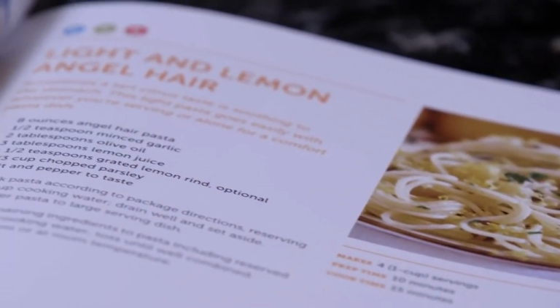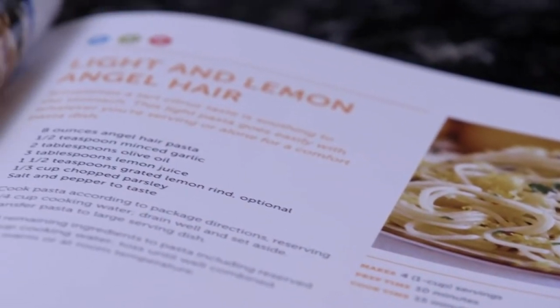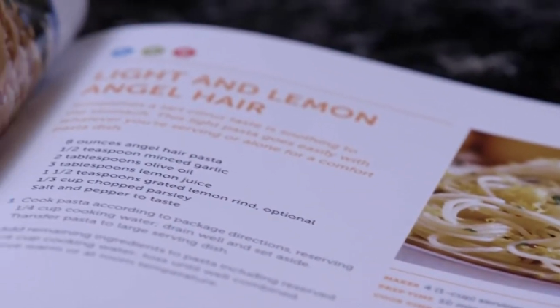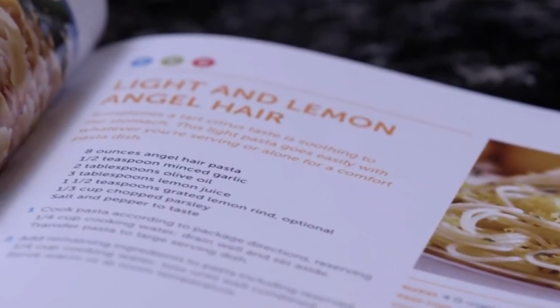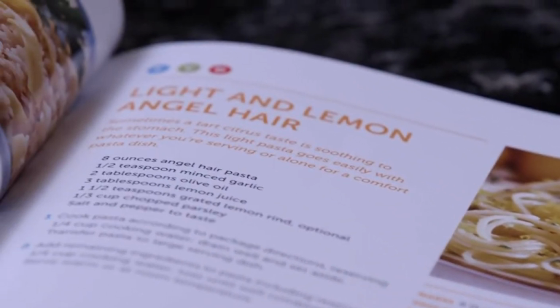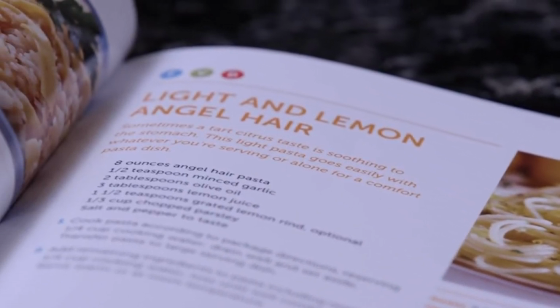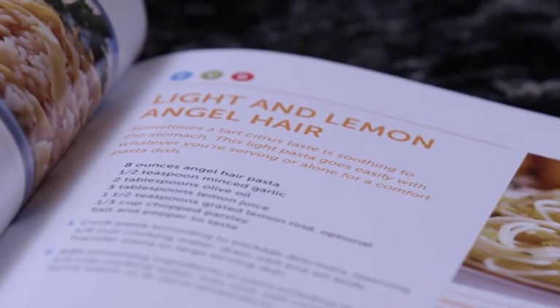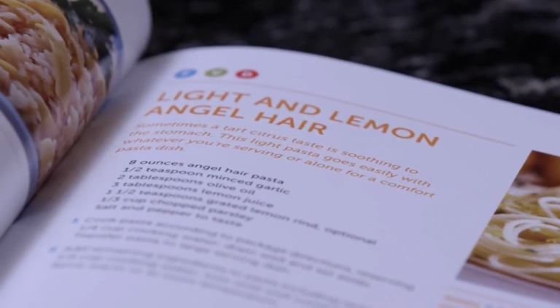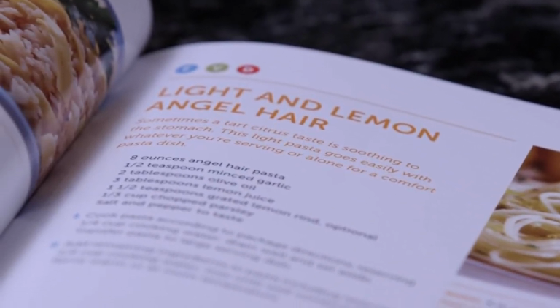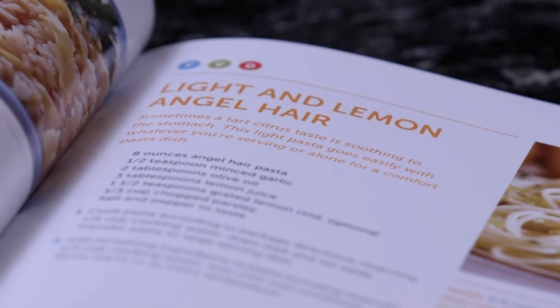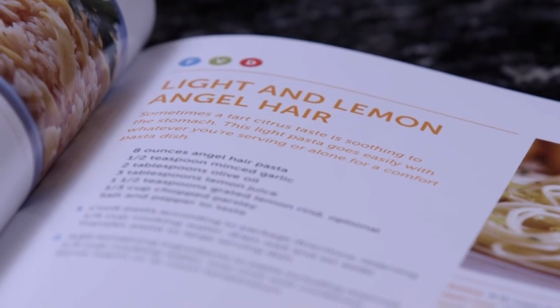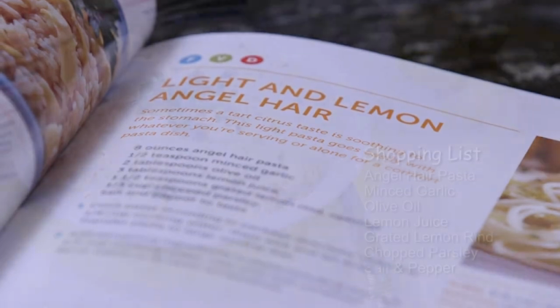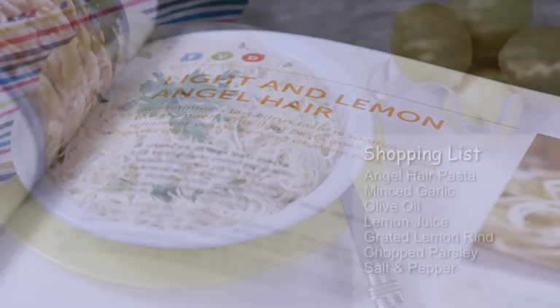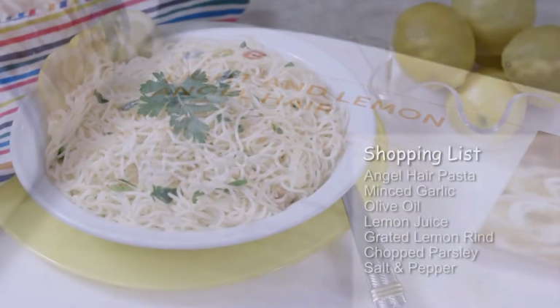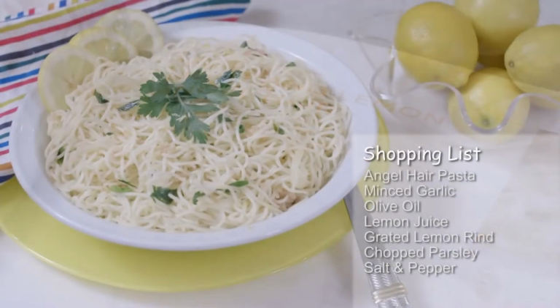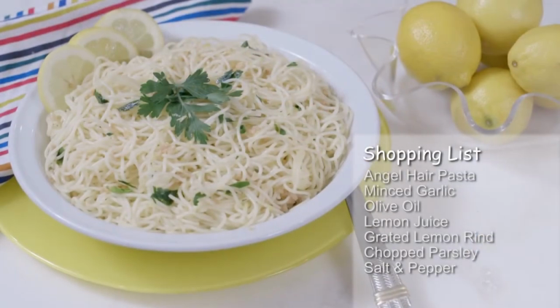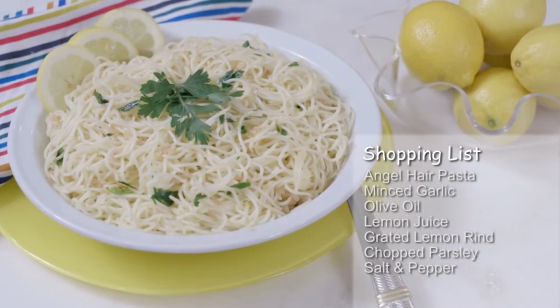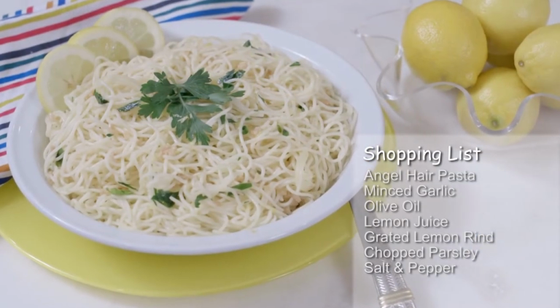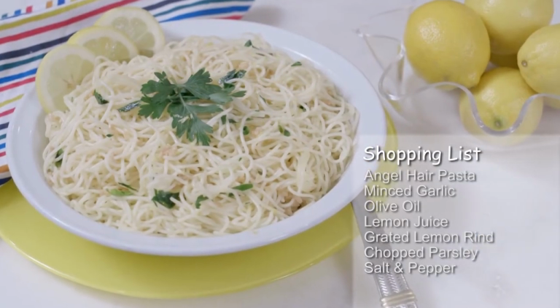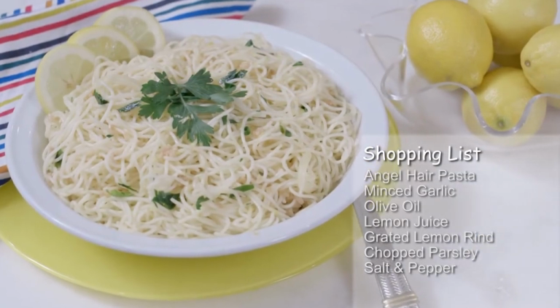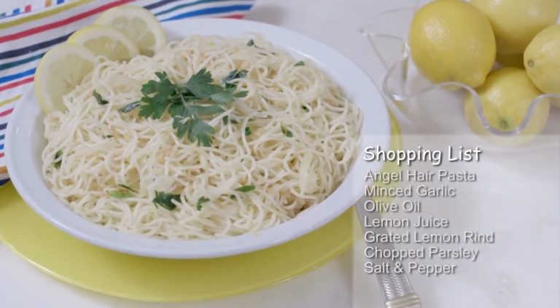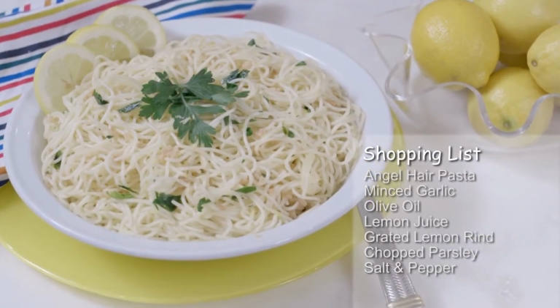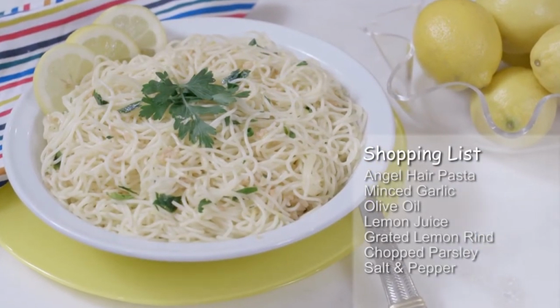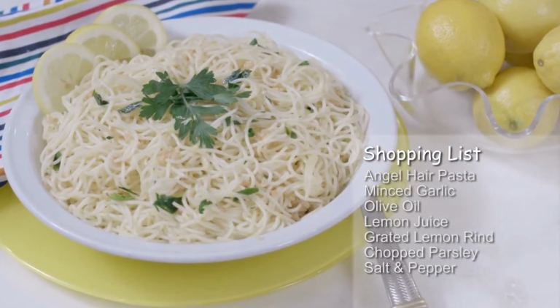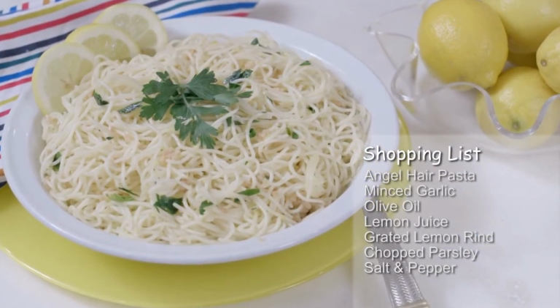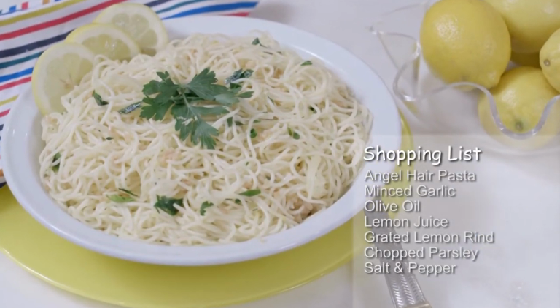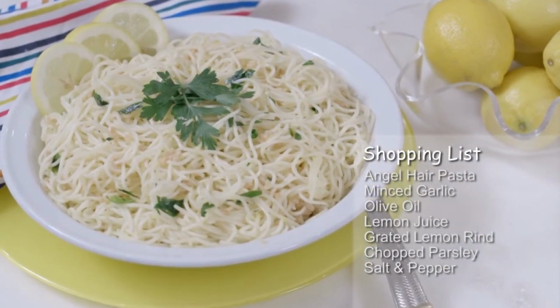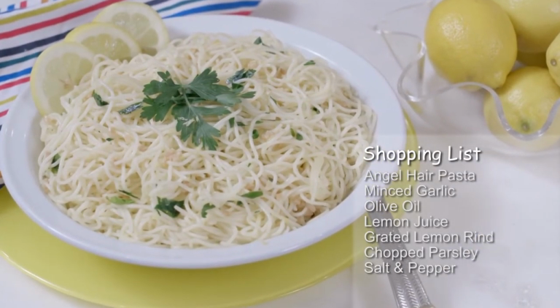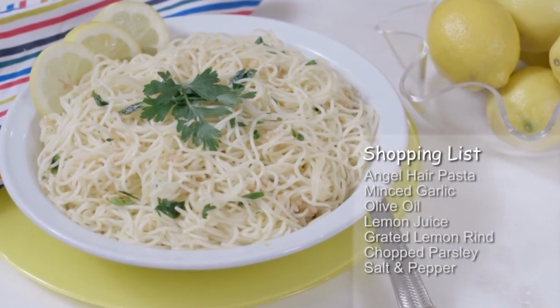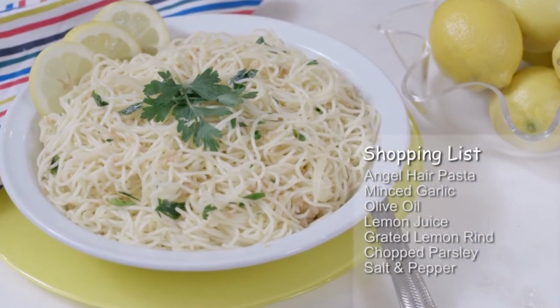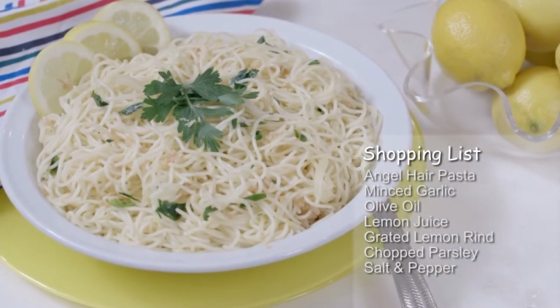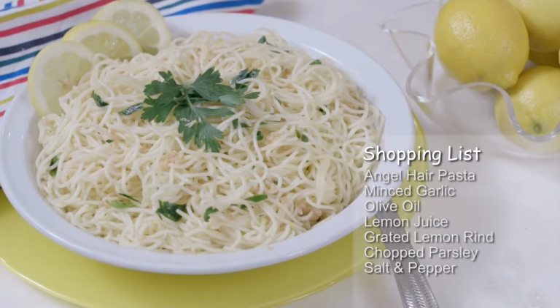I'm going to make a light and lemon pasta that makes a comforting side, or you could use it as an entrée. Let's get started.